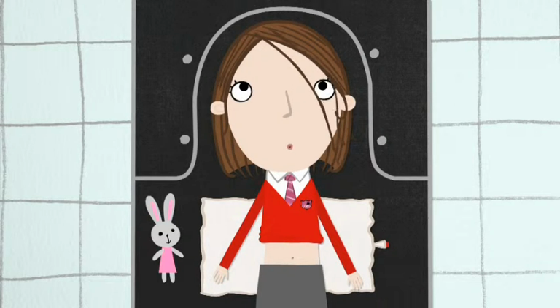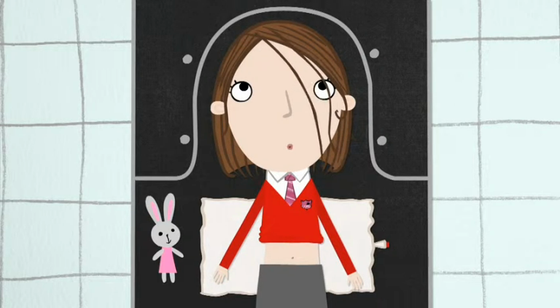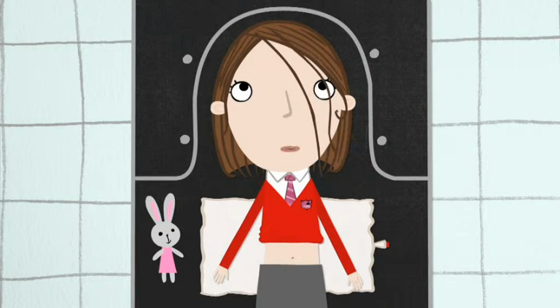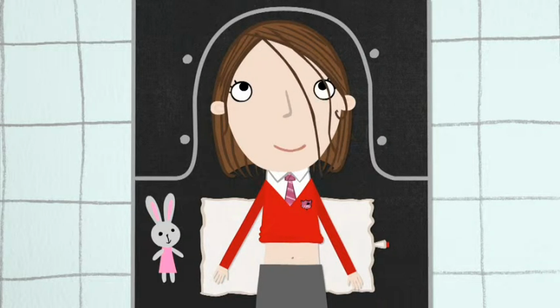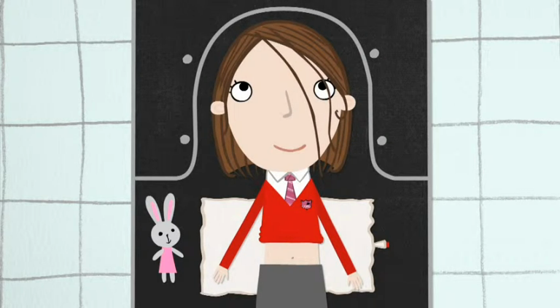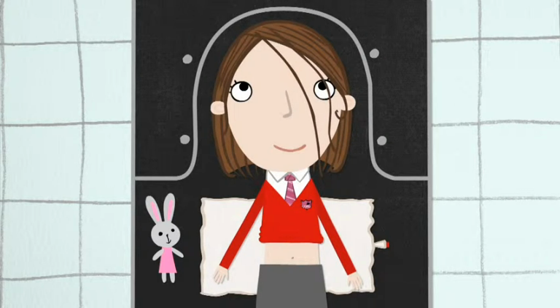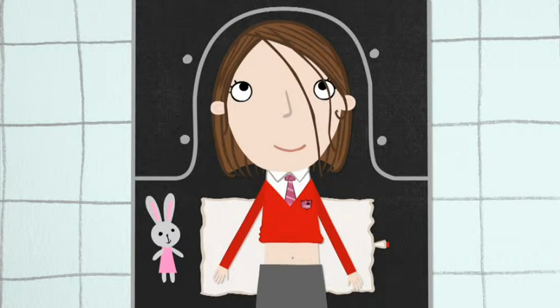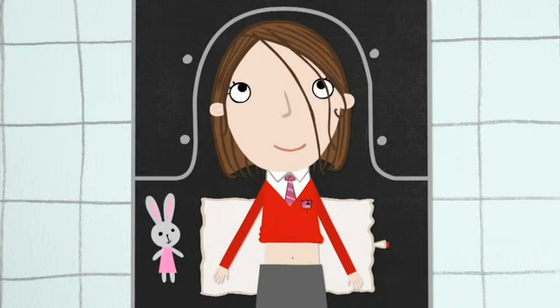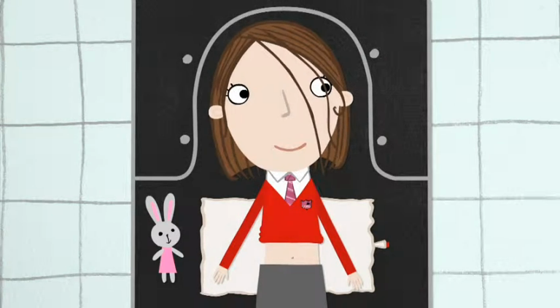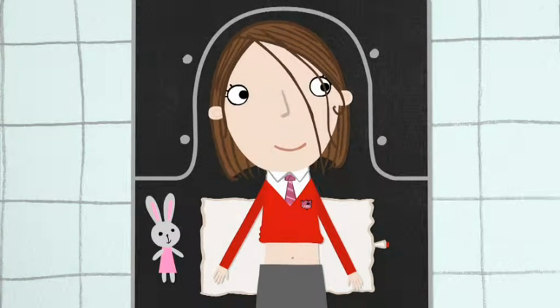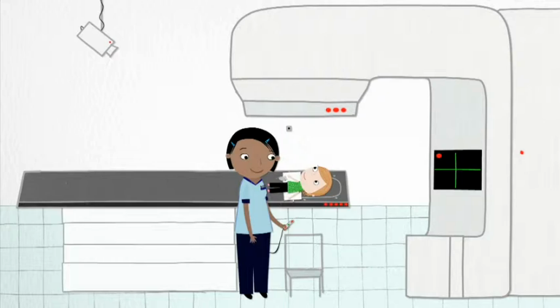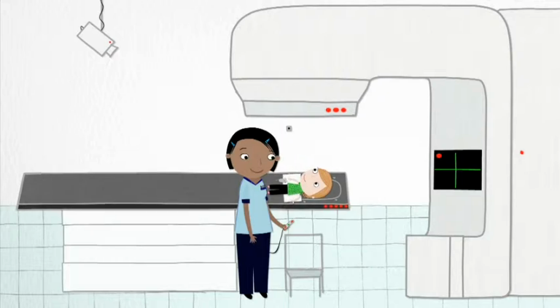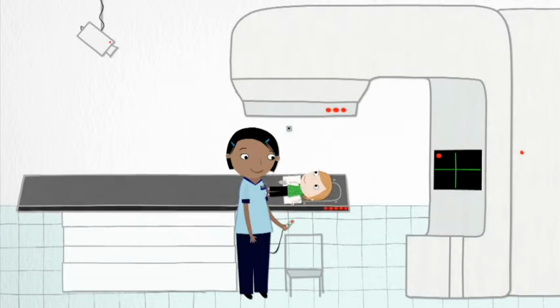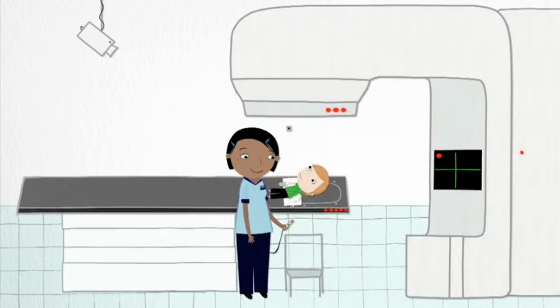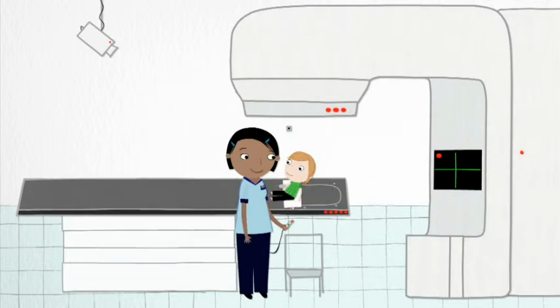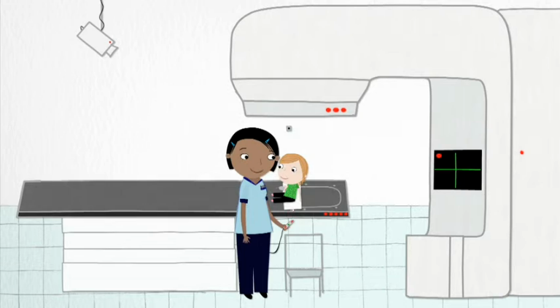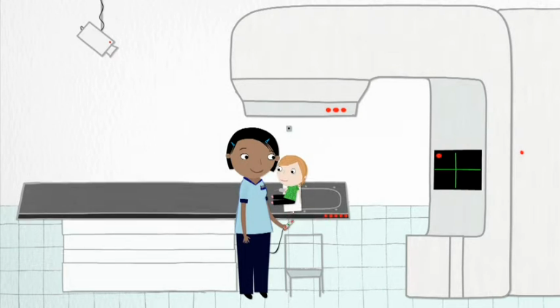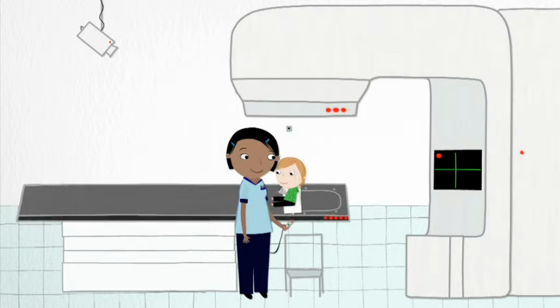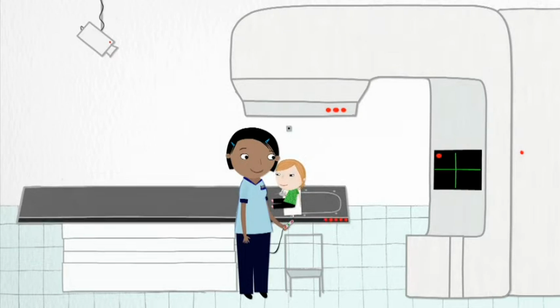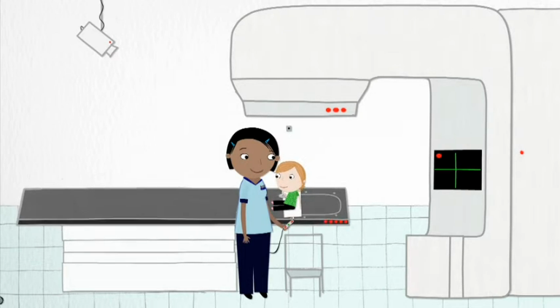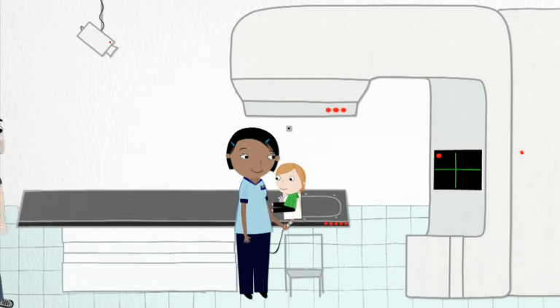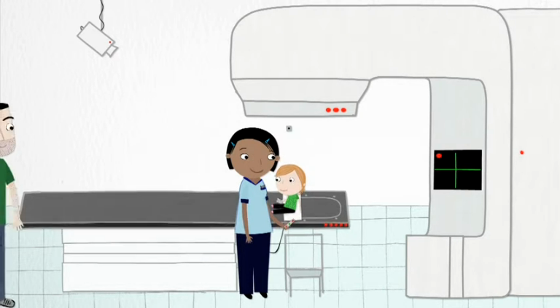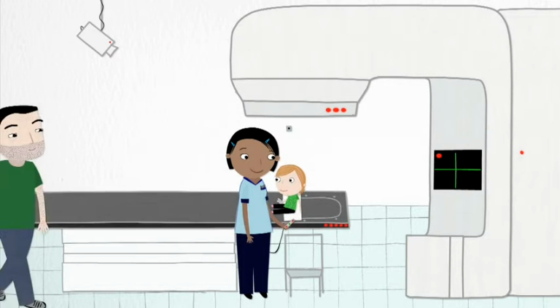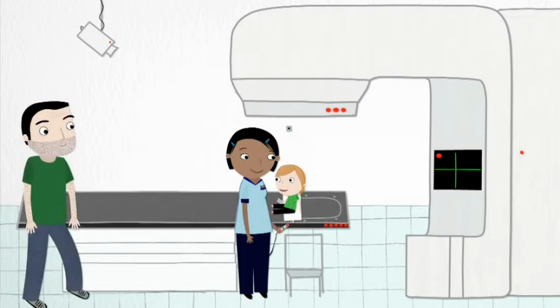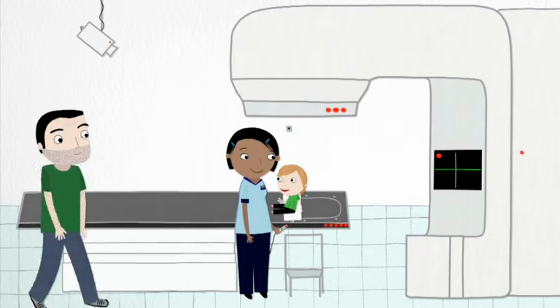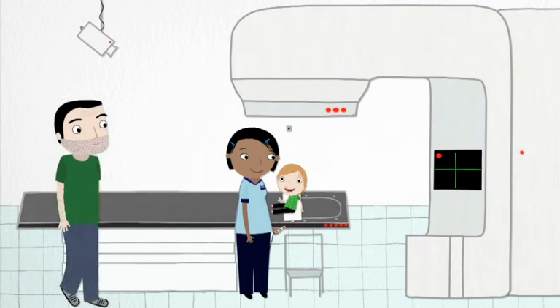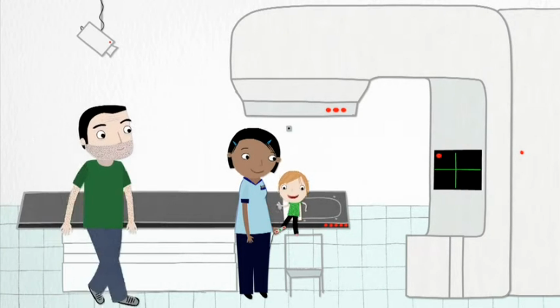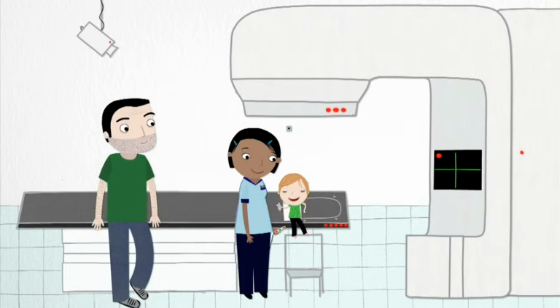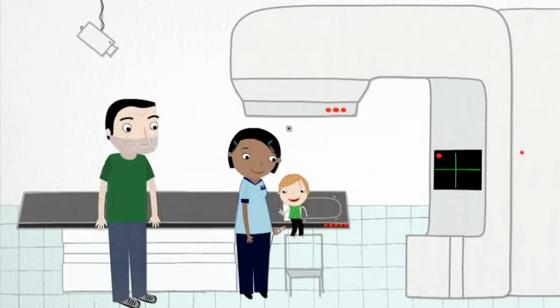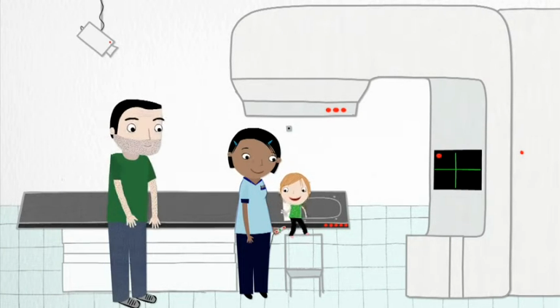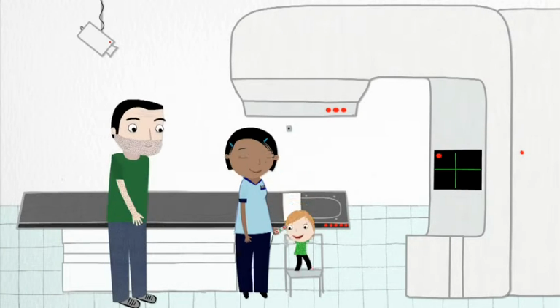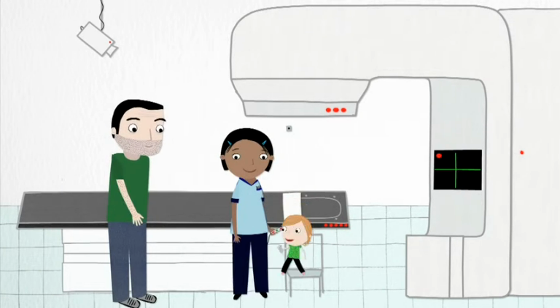It's just a bit boring. Don't be scared — it's just a scan.